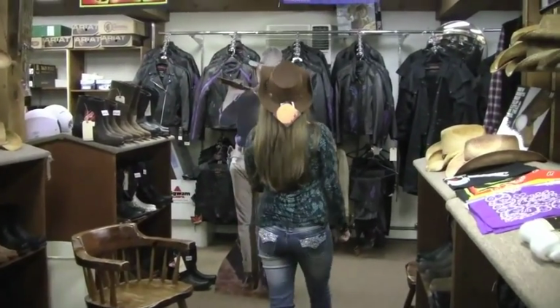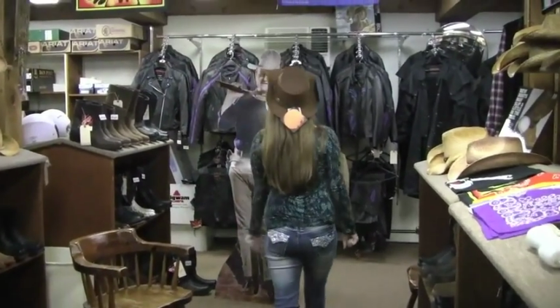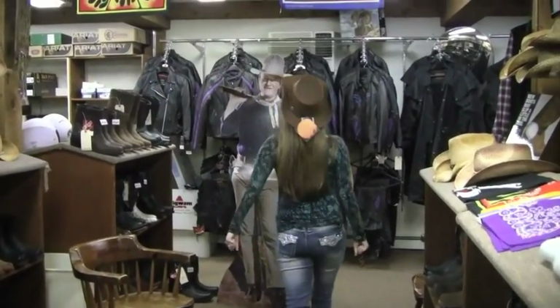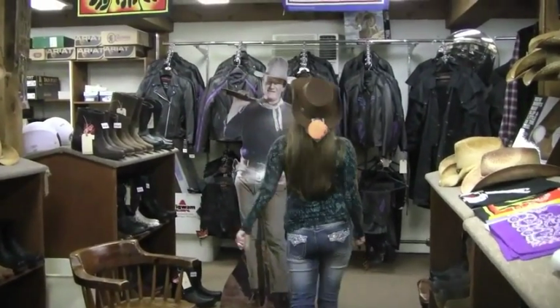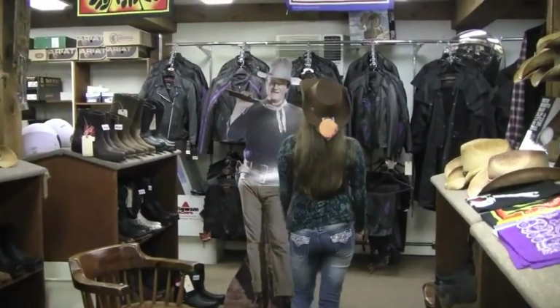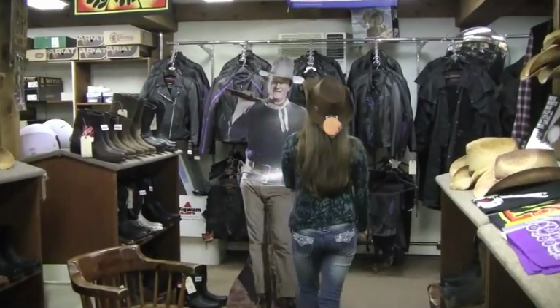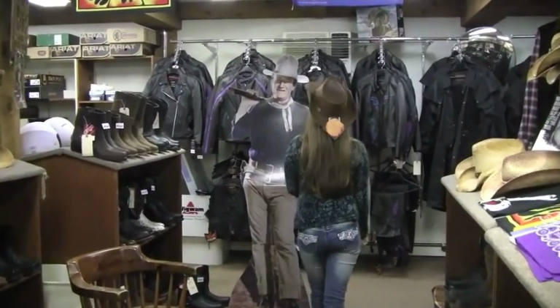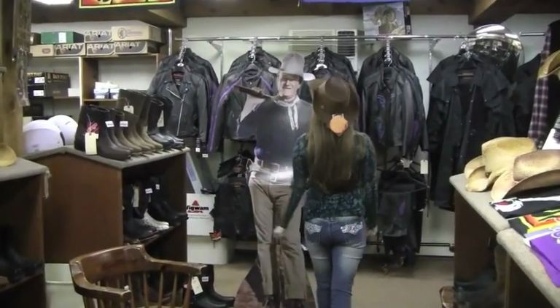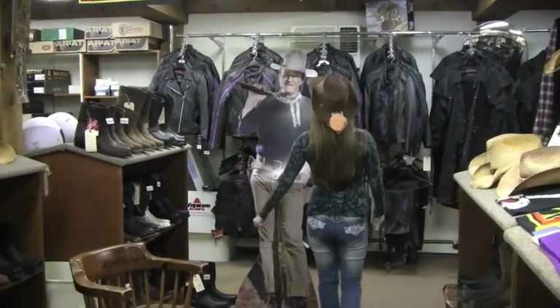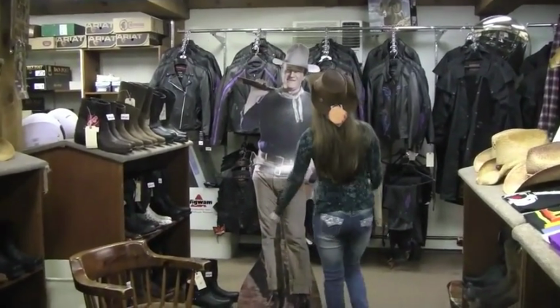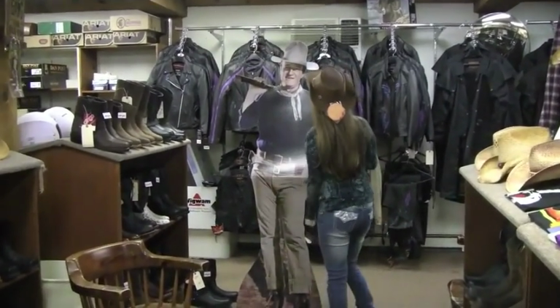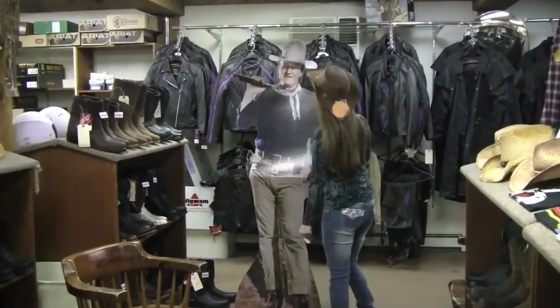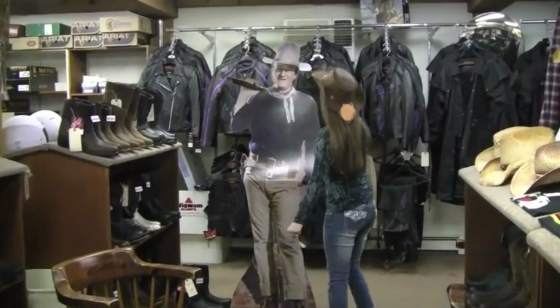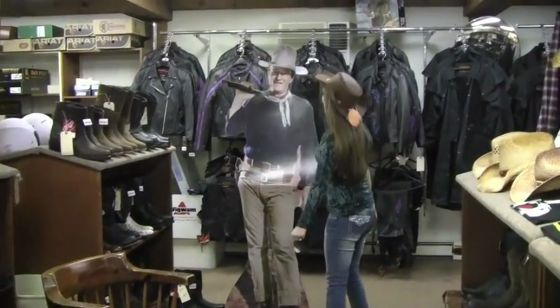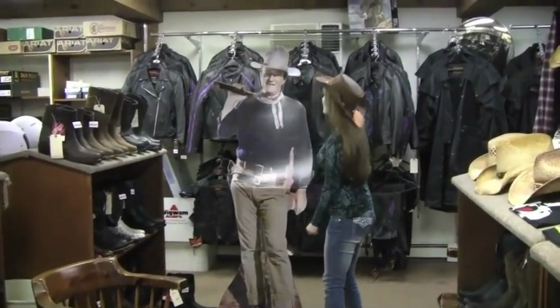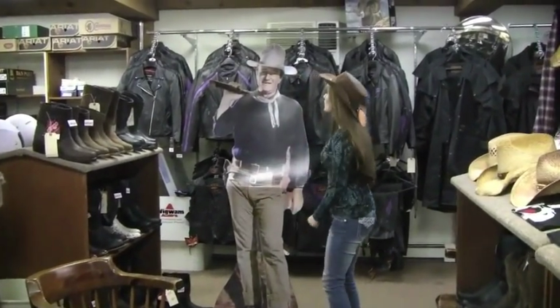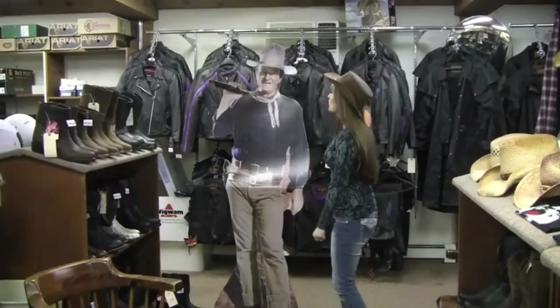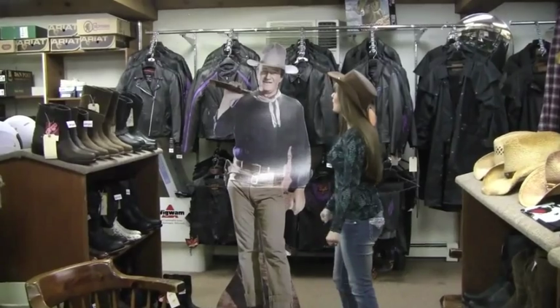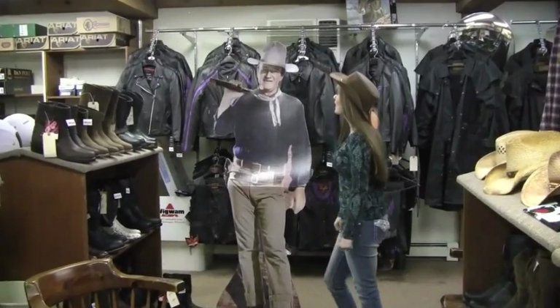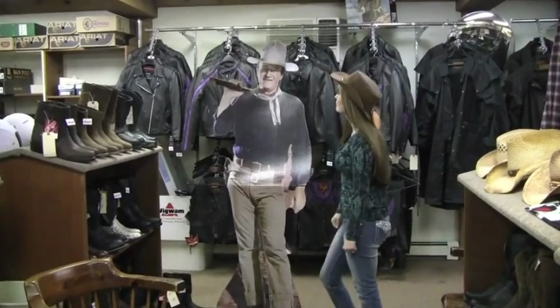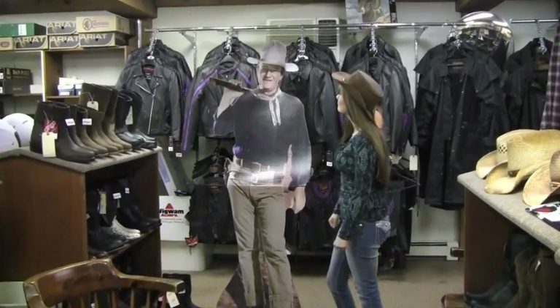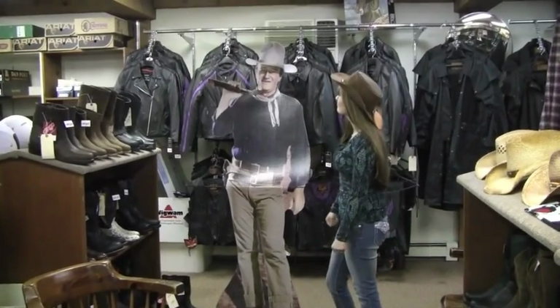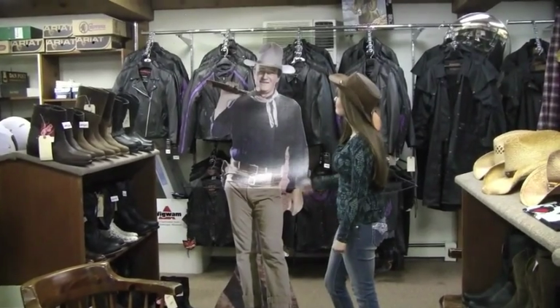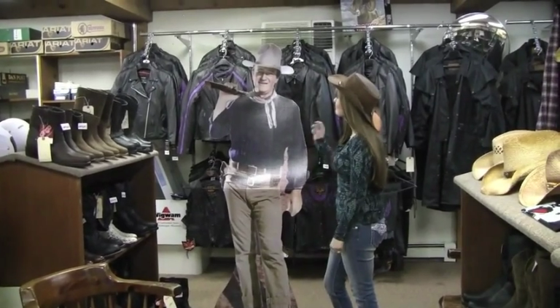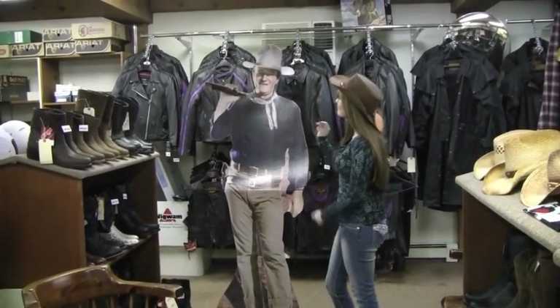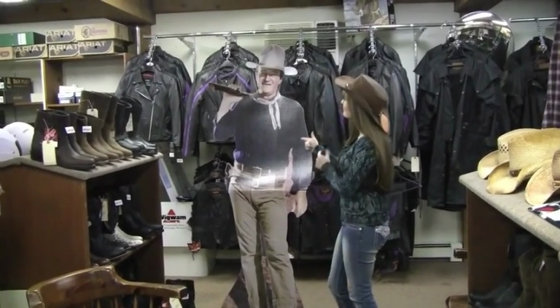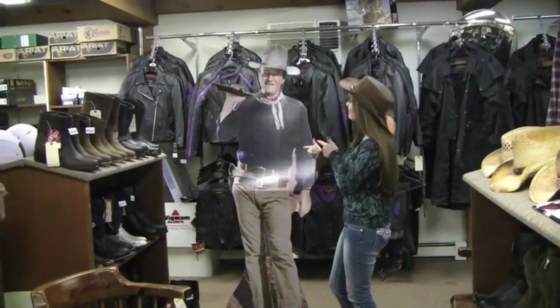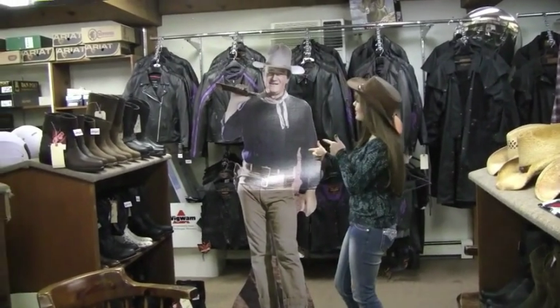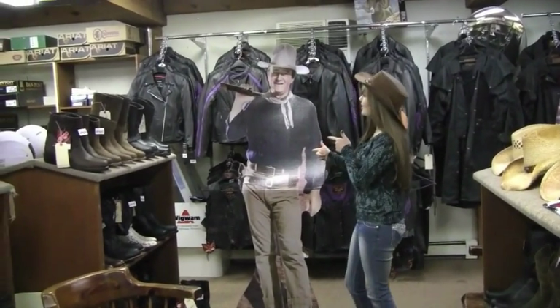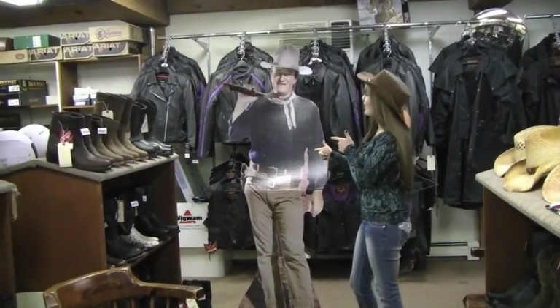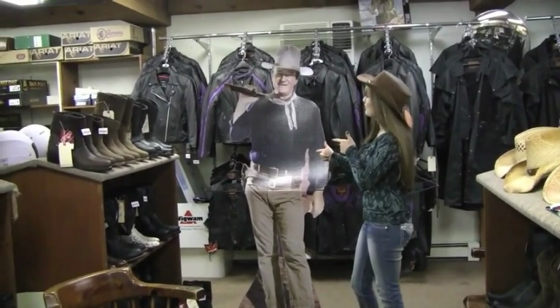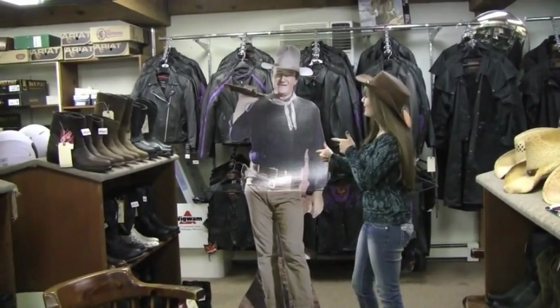Hey there, John, how you doing? Haven't seen you in a while. Call me.